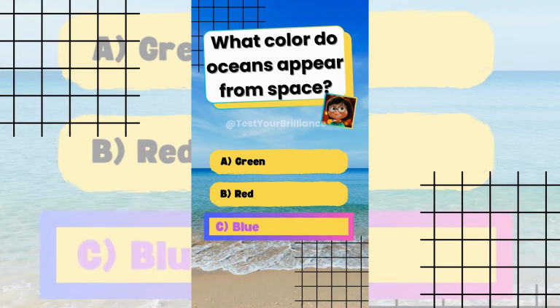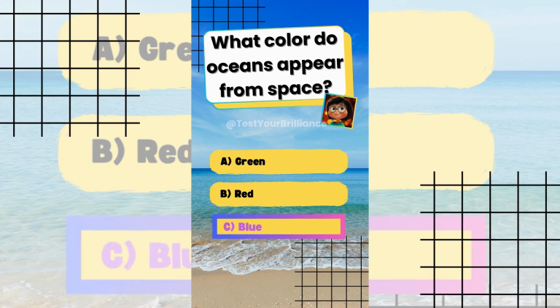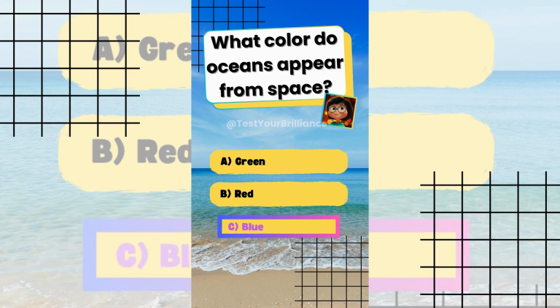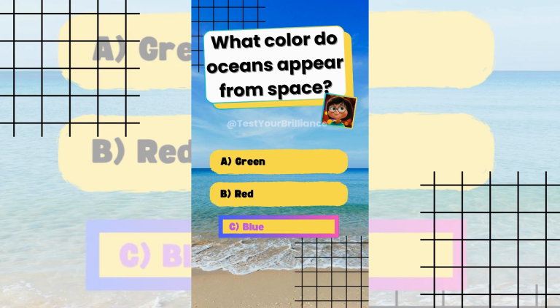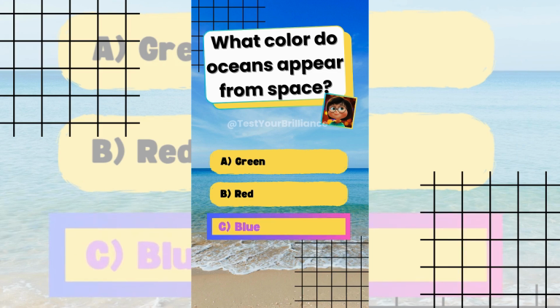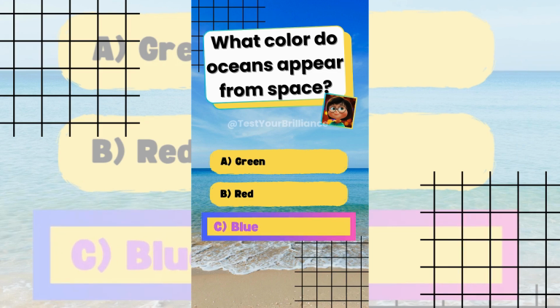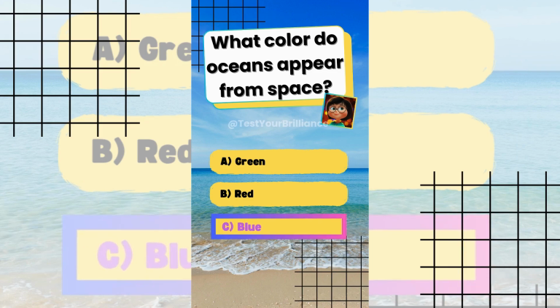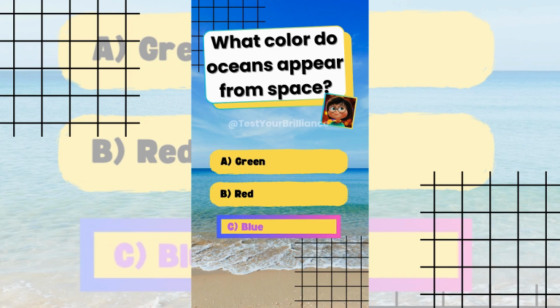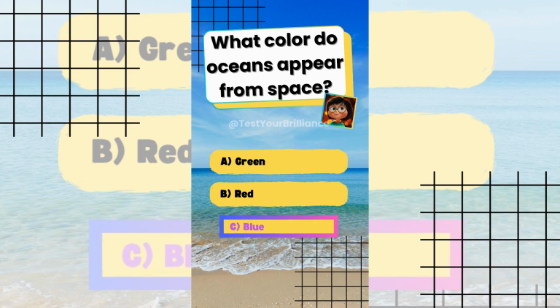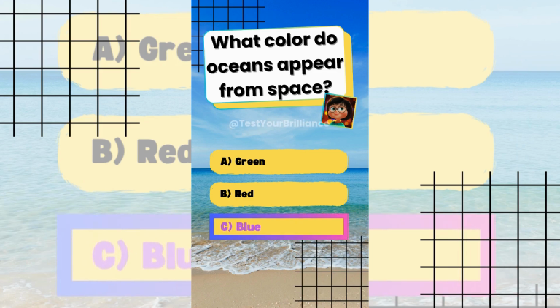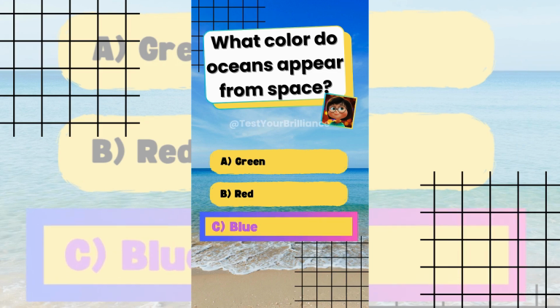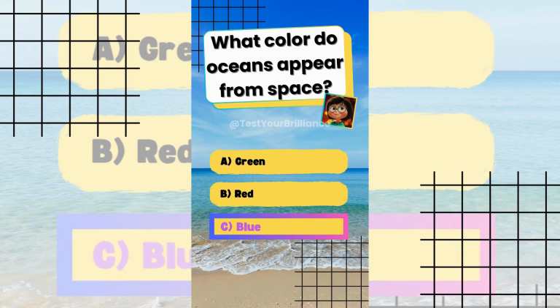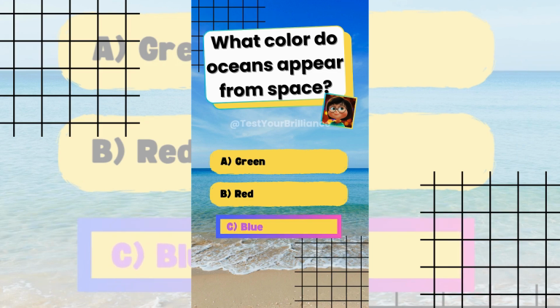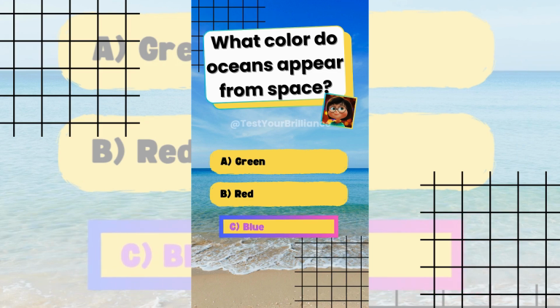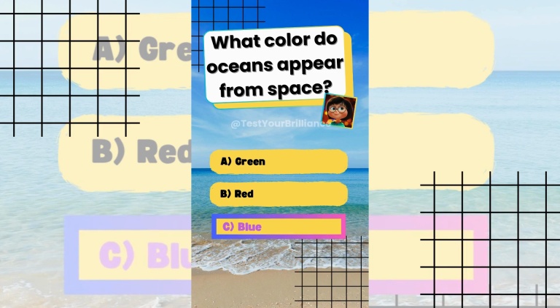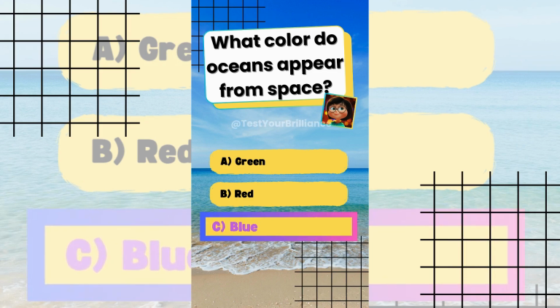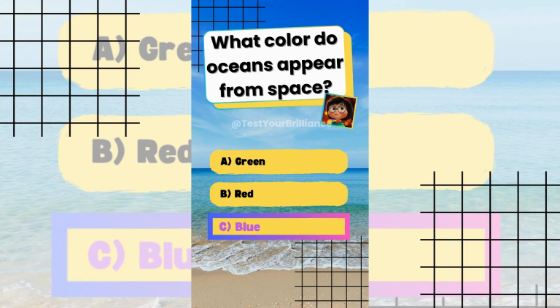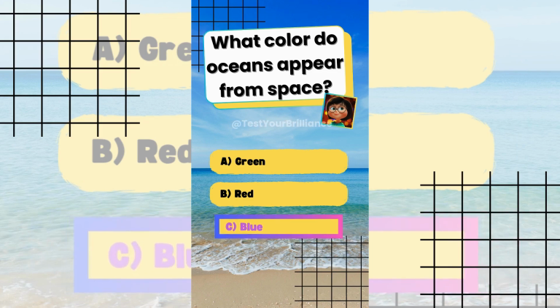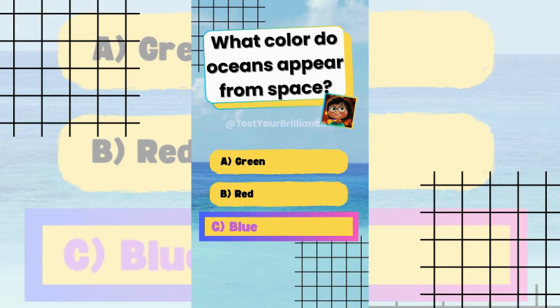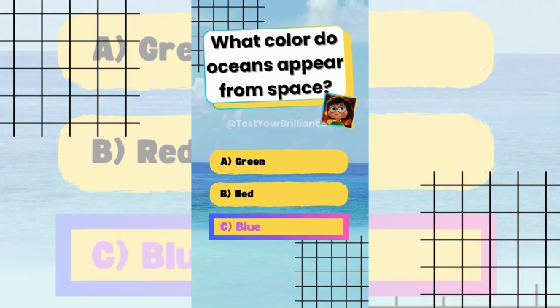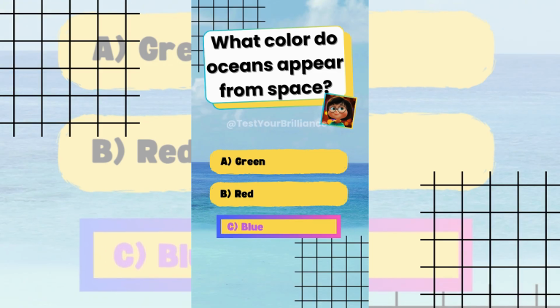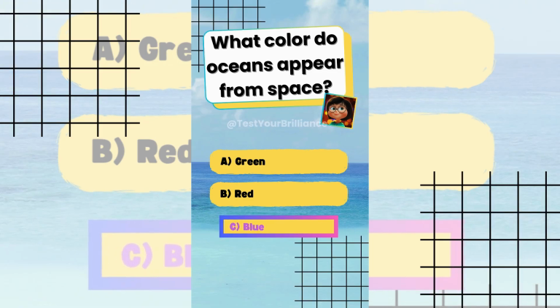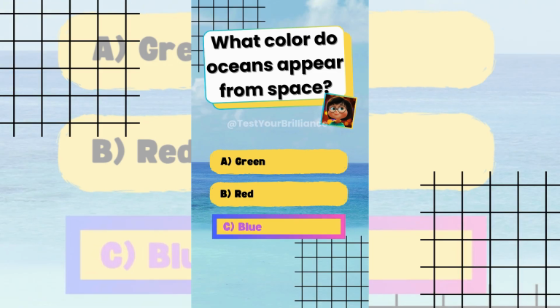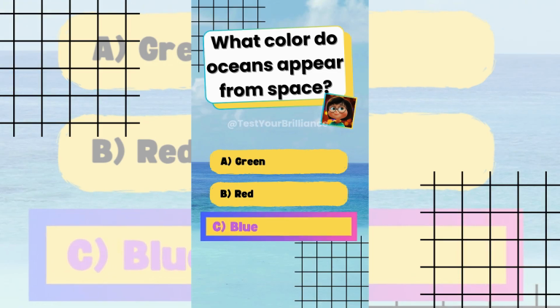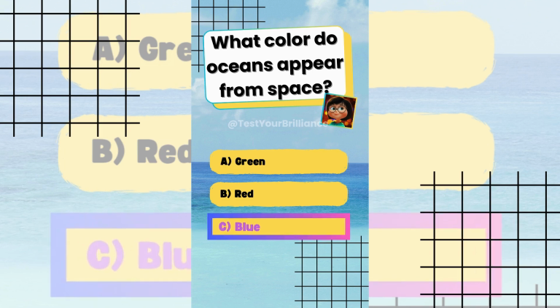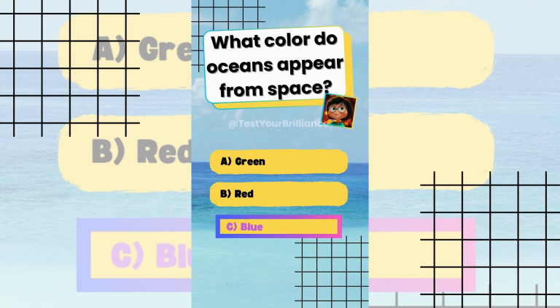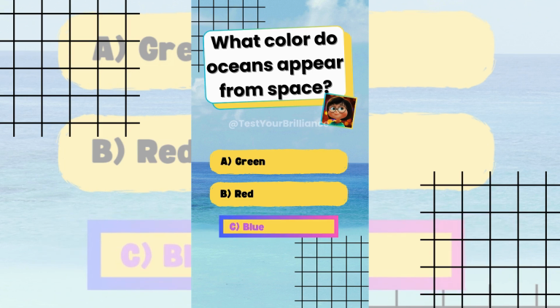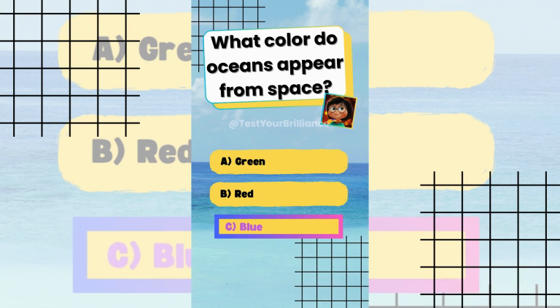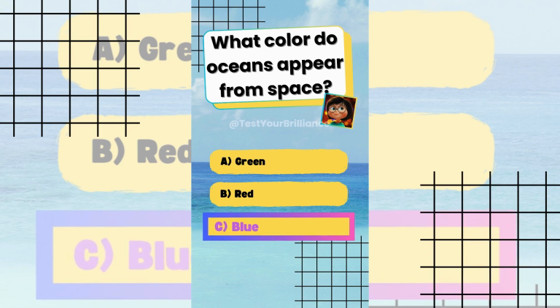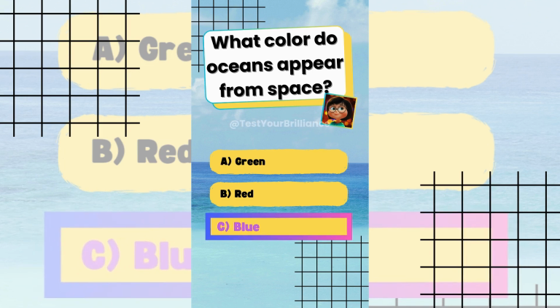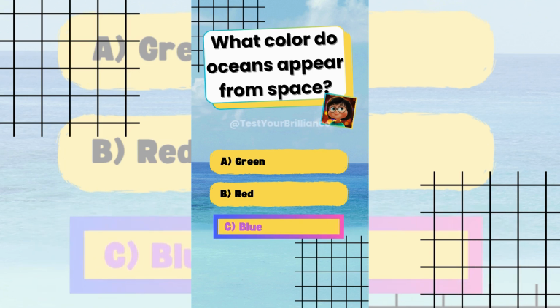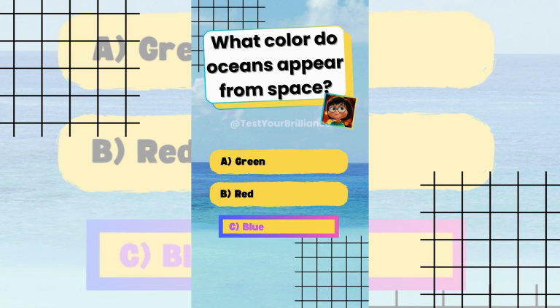What color do oceans appear from space? The answer is C: Blue. Water reflects blue wavelengths of sunlight, giving oceans their color.